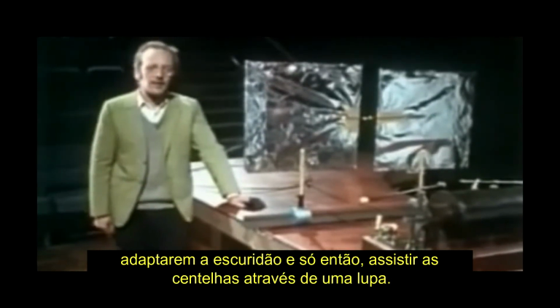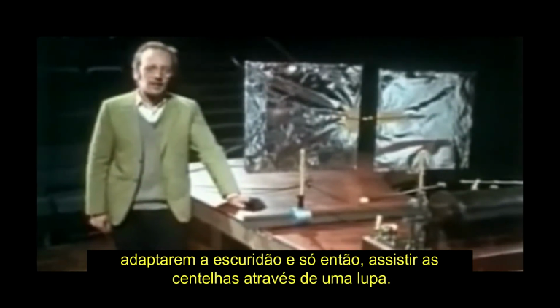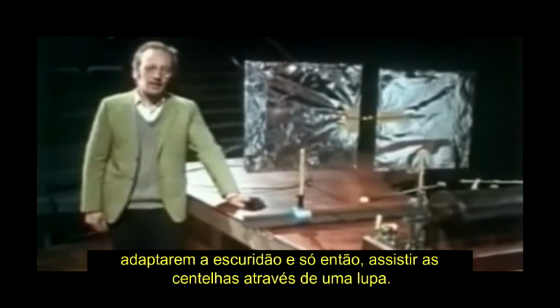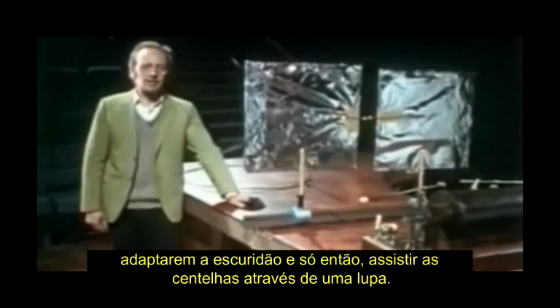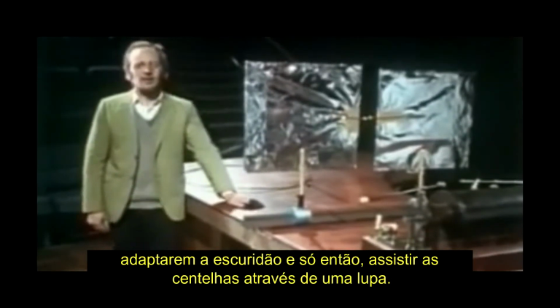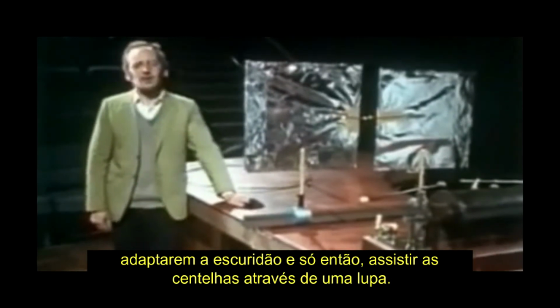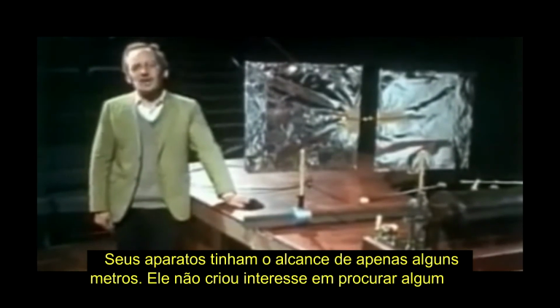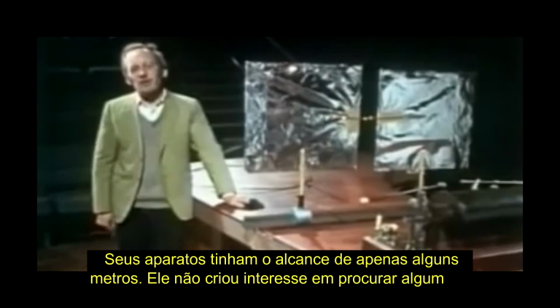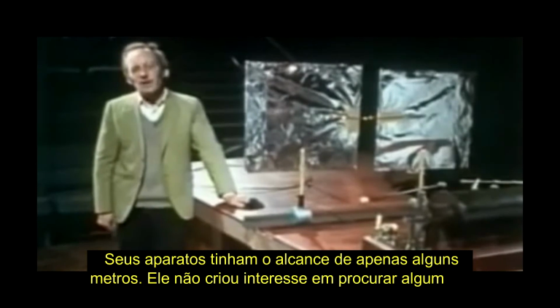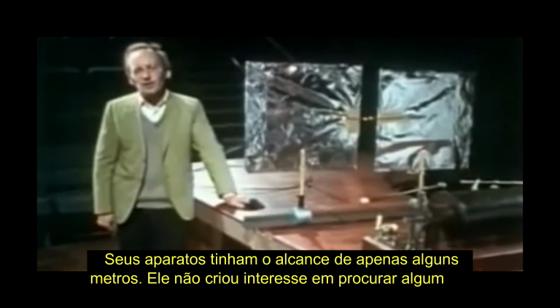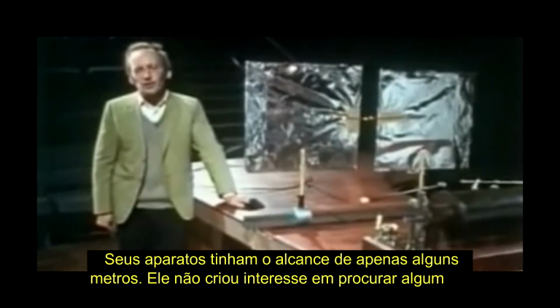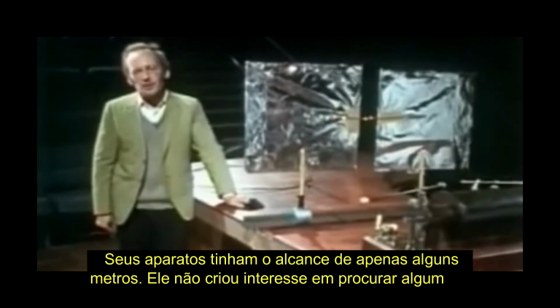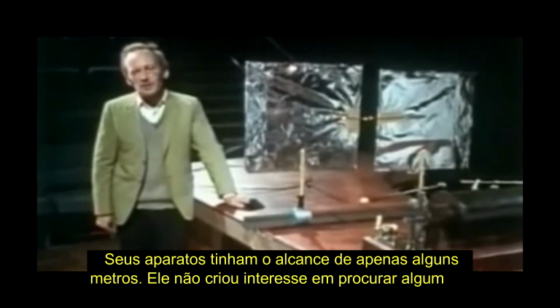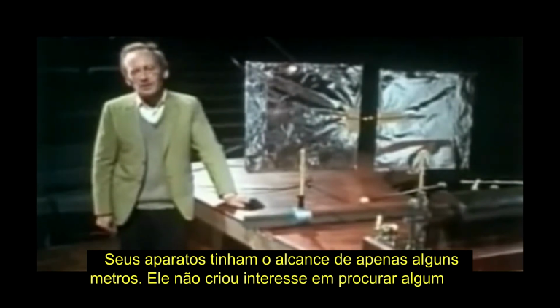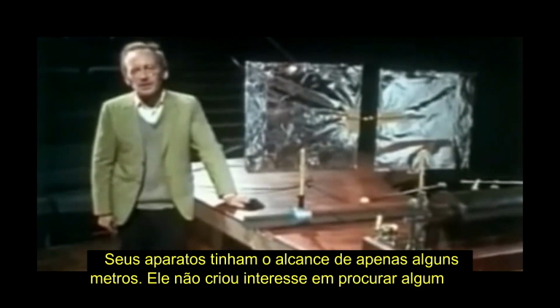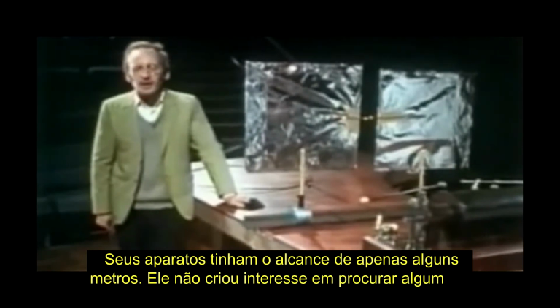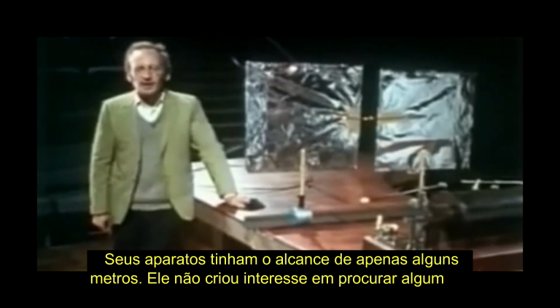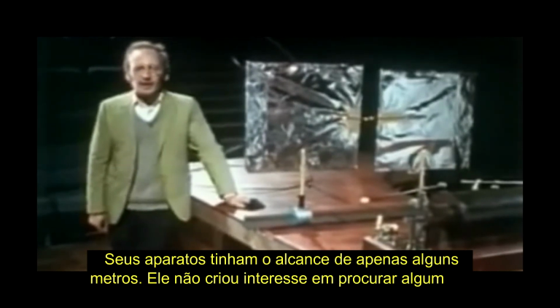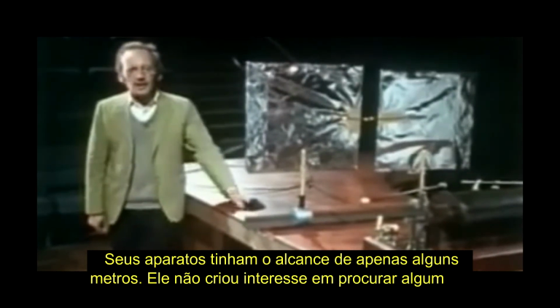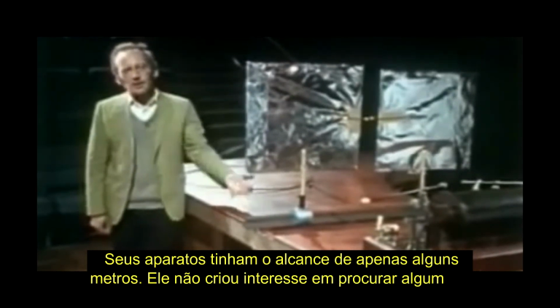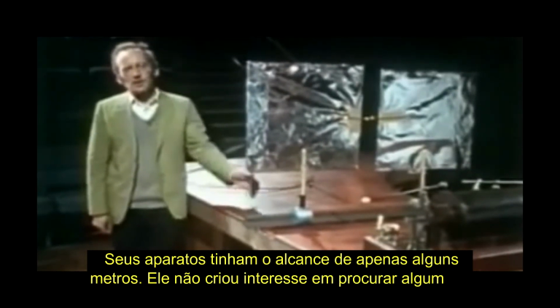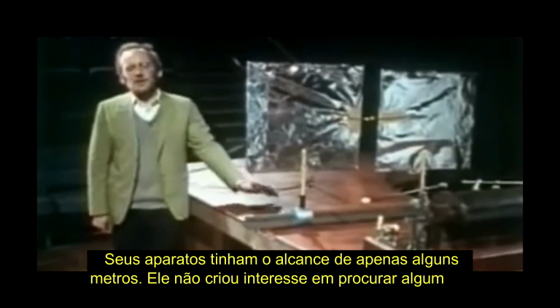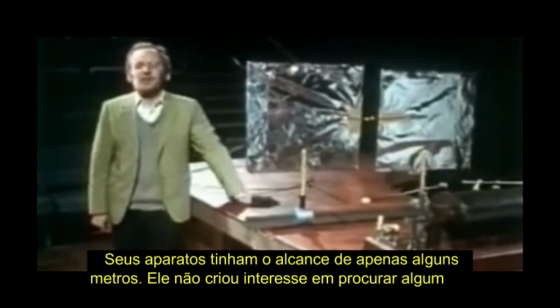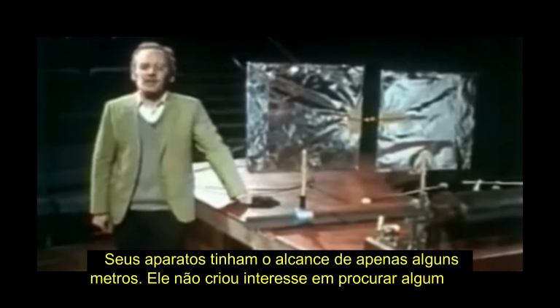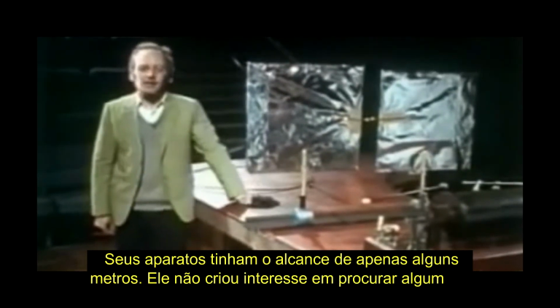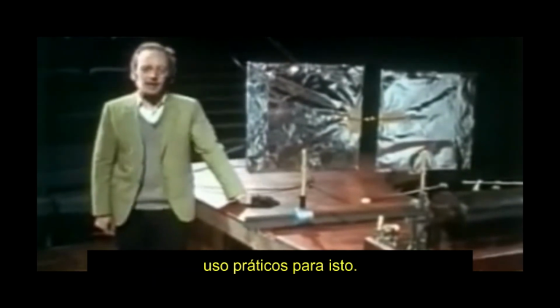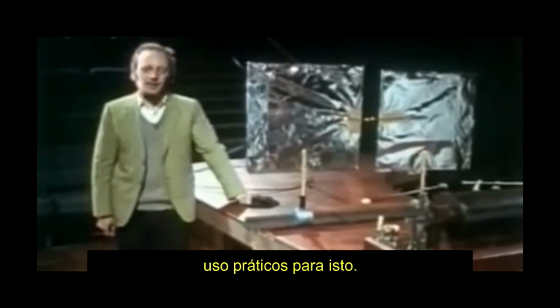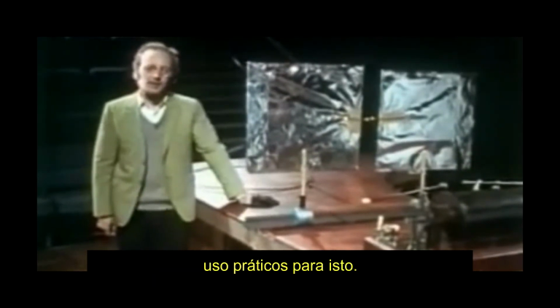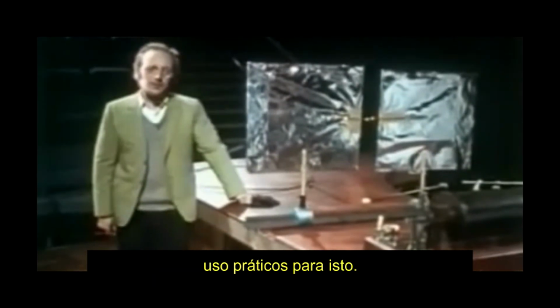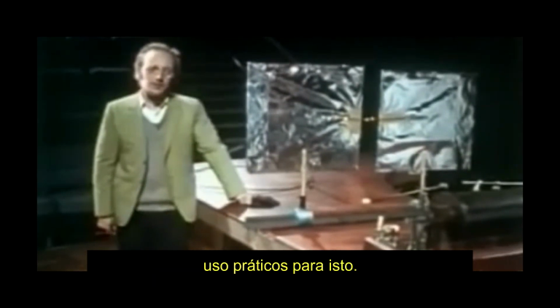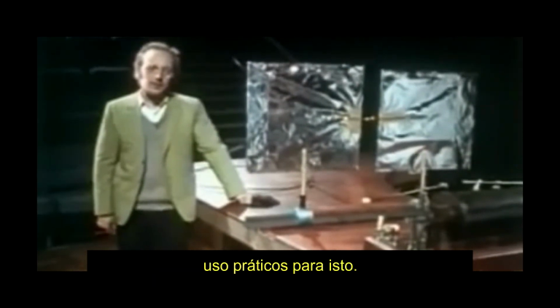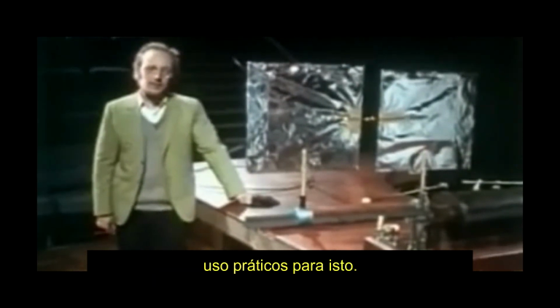His apparatus only had a range of a few metres, and he had no interest in finding any practical uses for it.